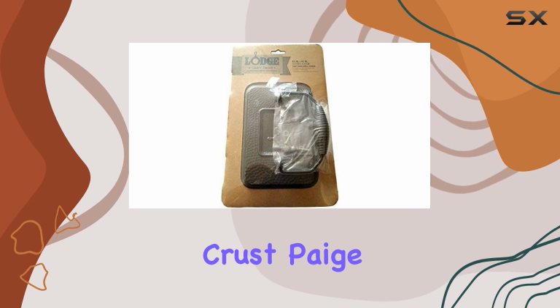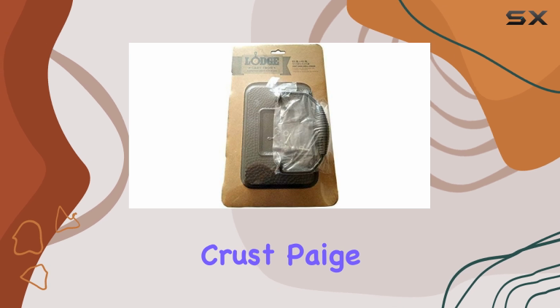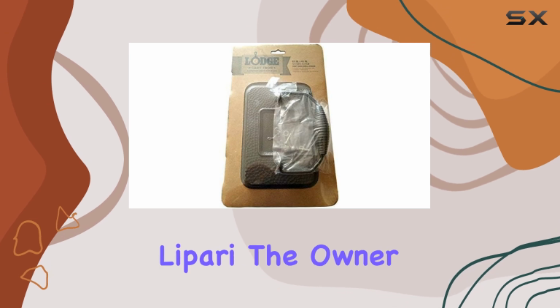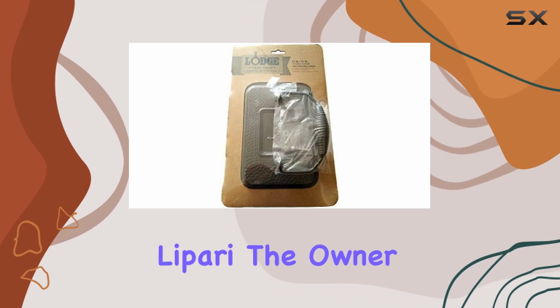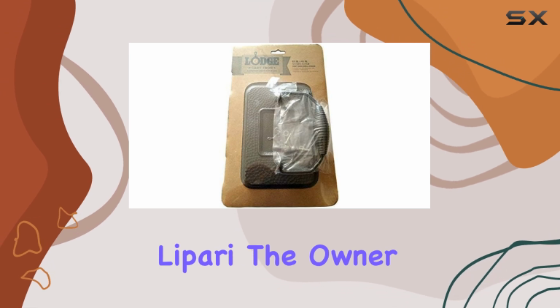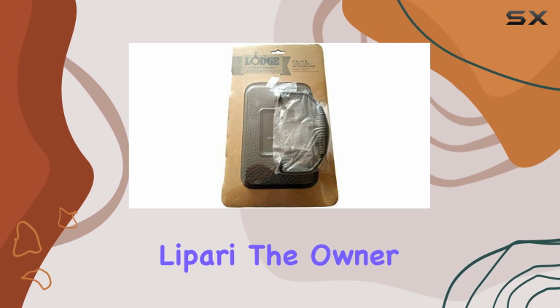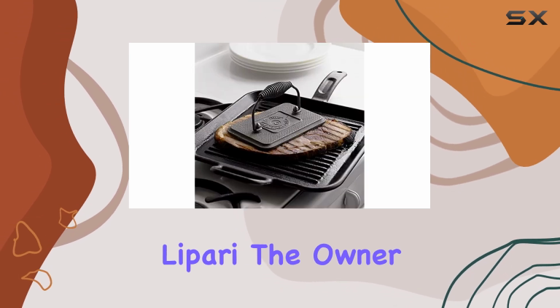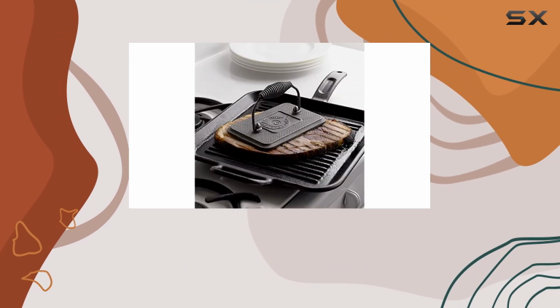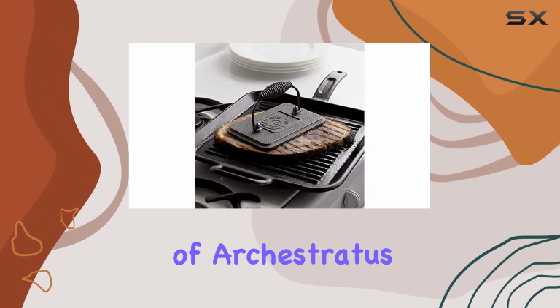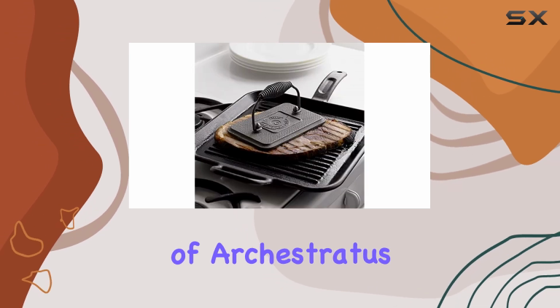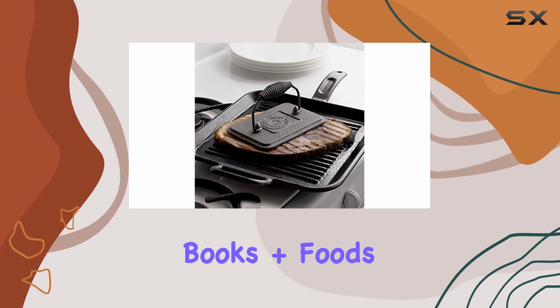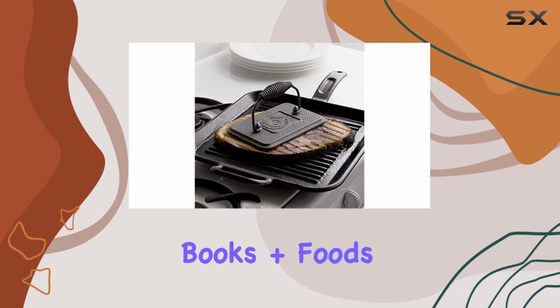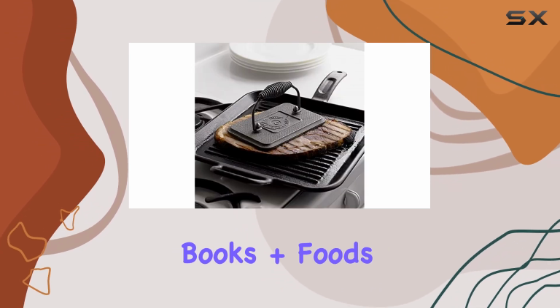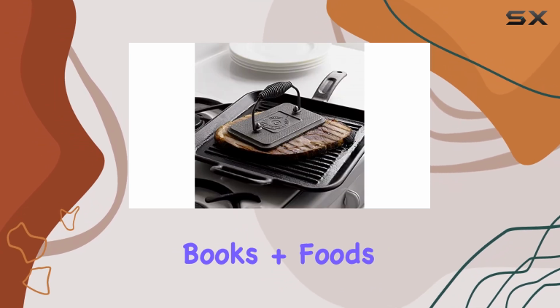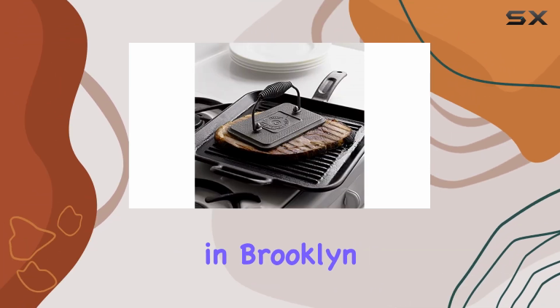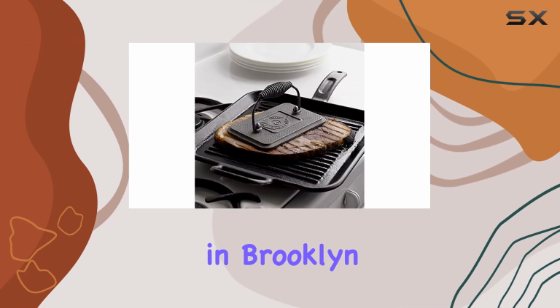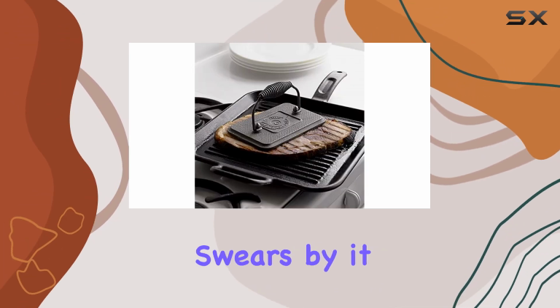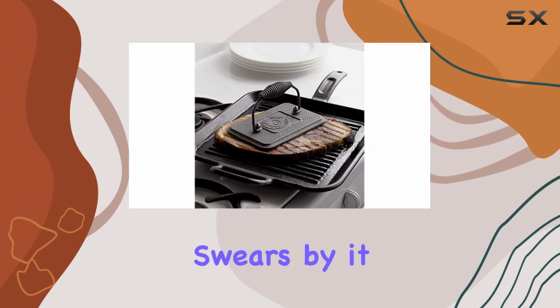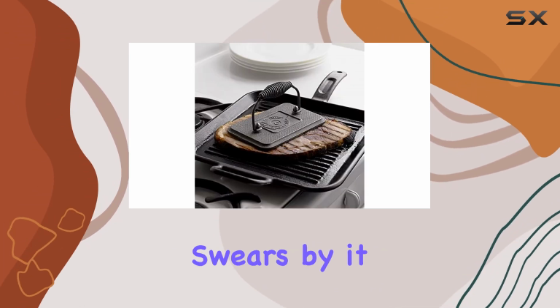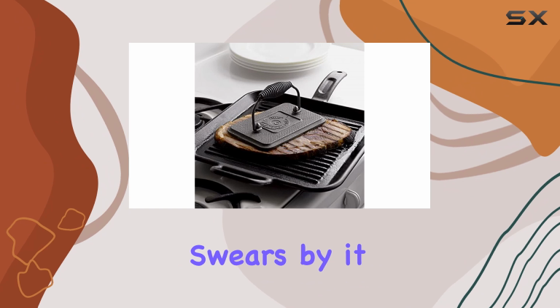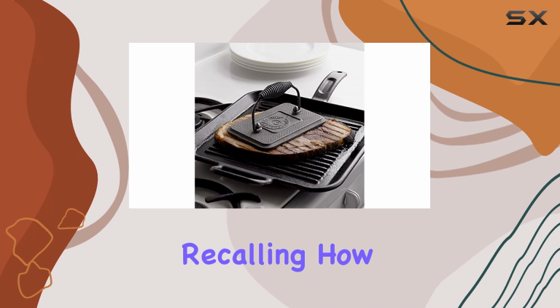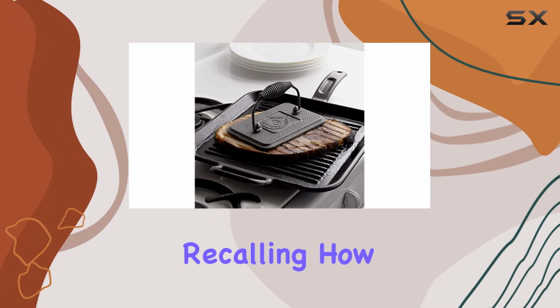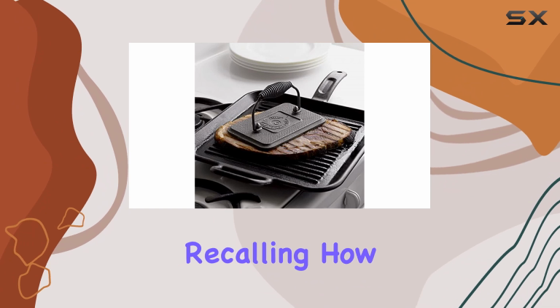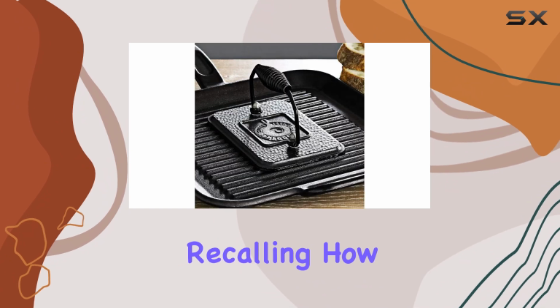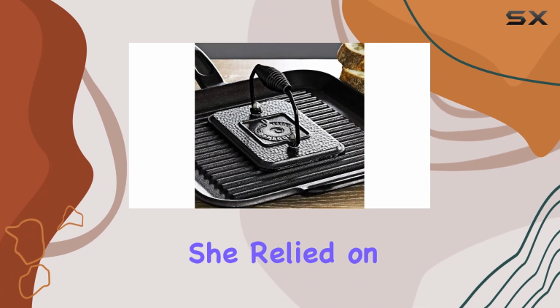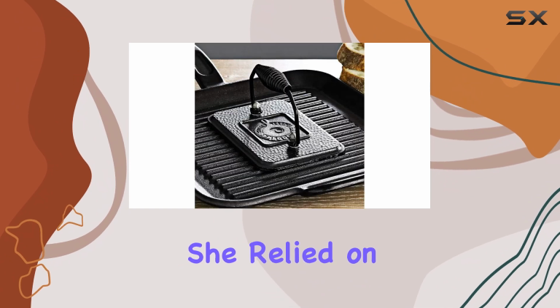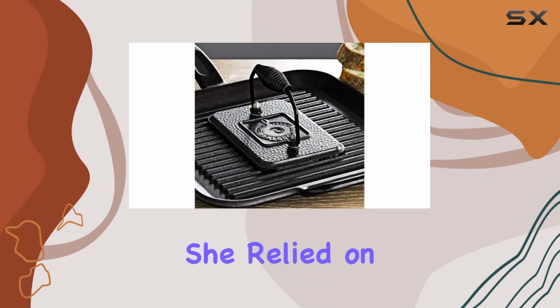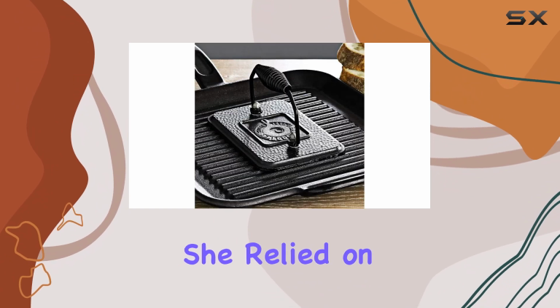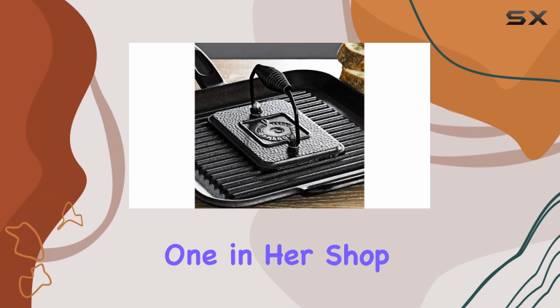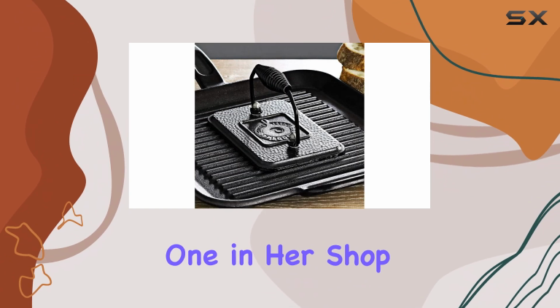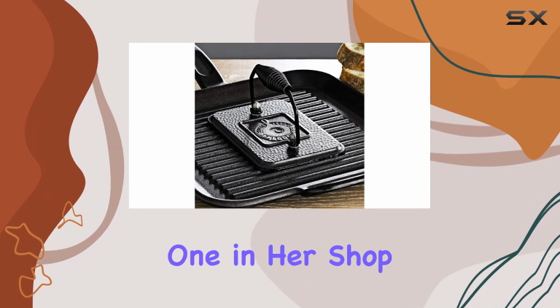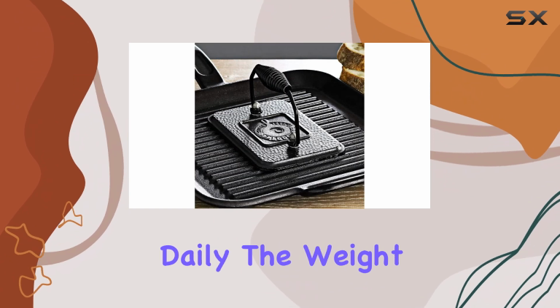Paige Lopari, the owner of Arcastratus Books Plus Foods in Brooklyn, swears by it, recalling how she relied on one in her shop daily.